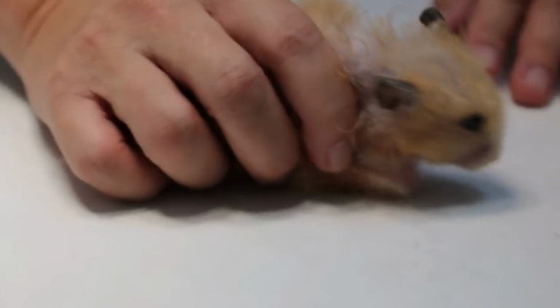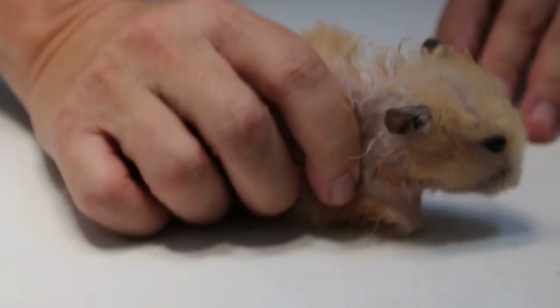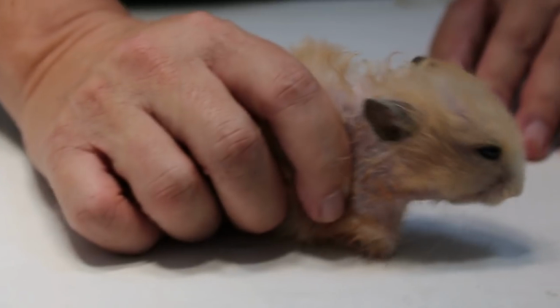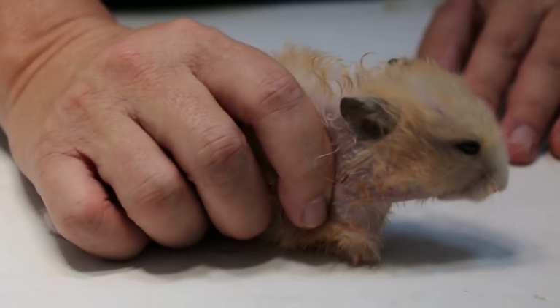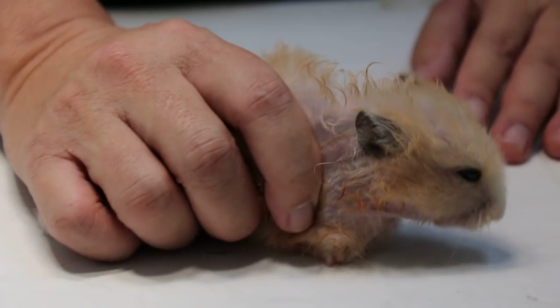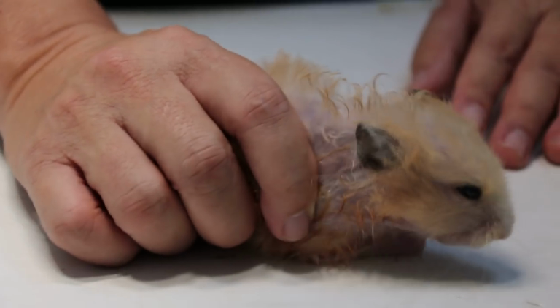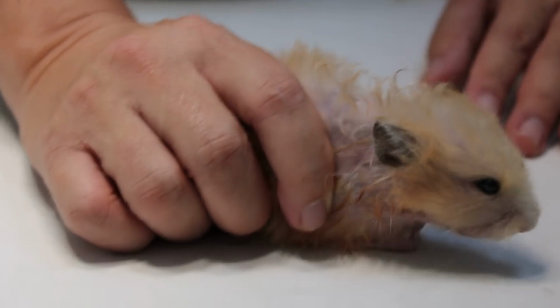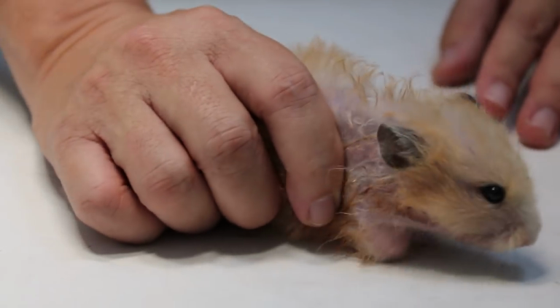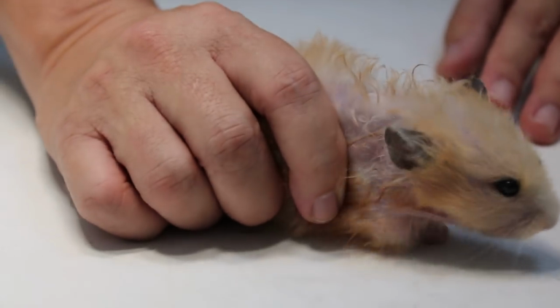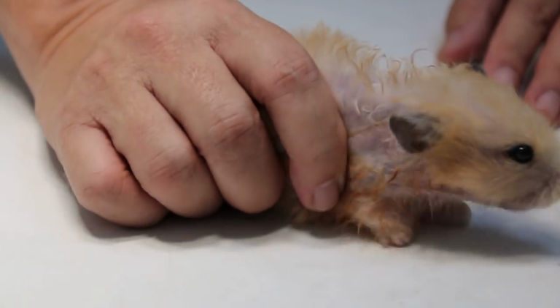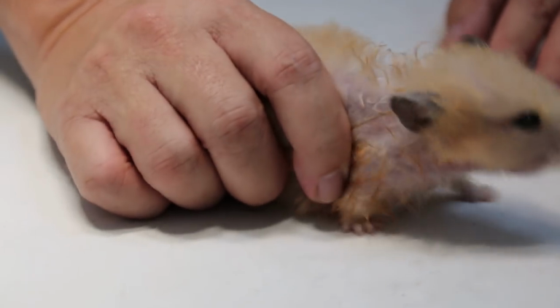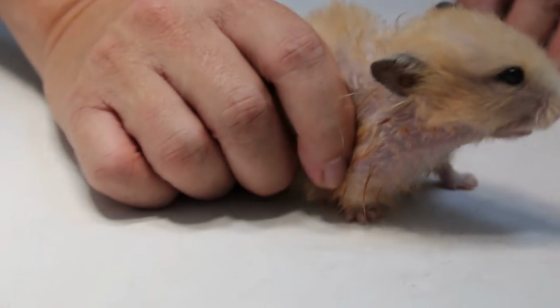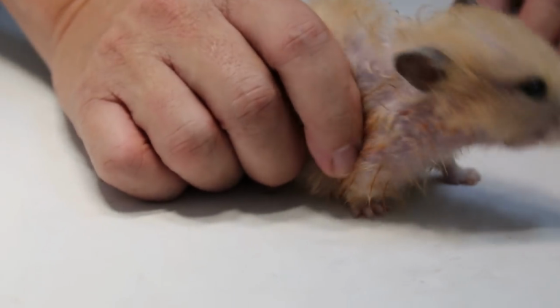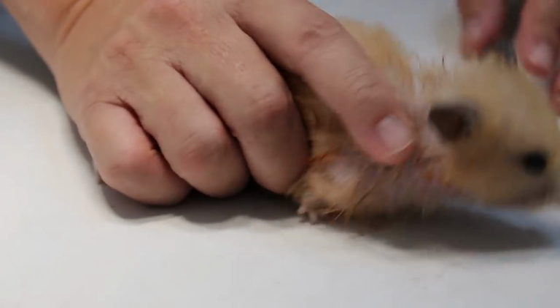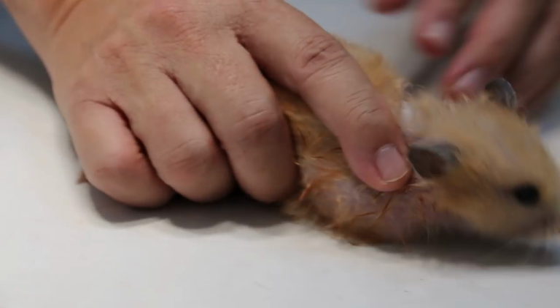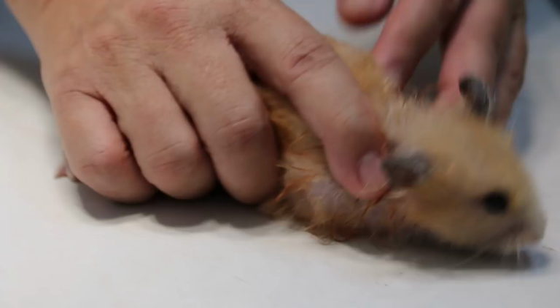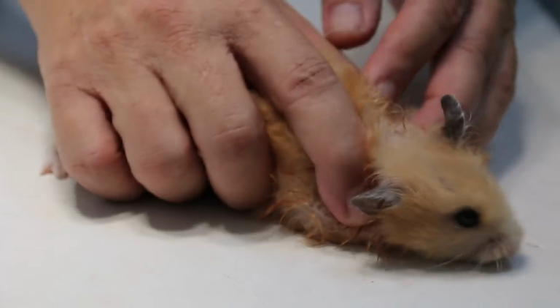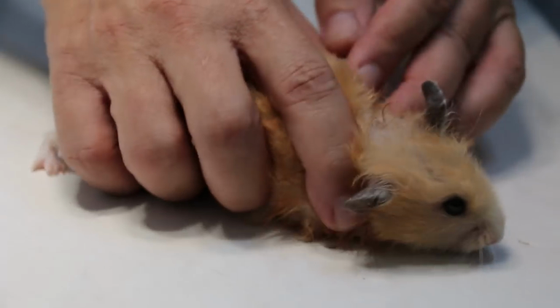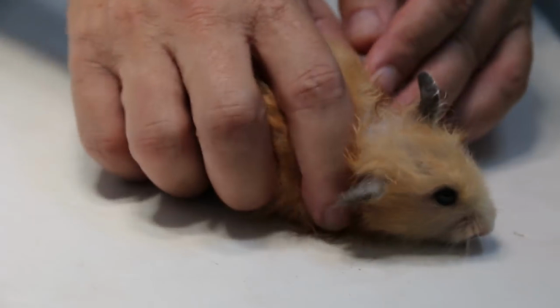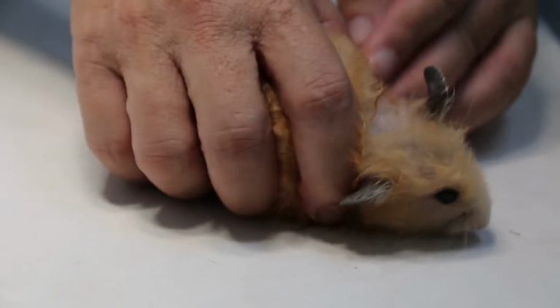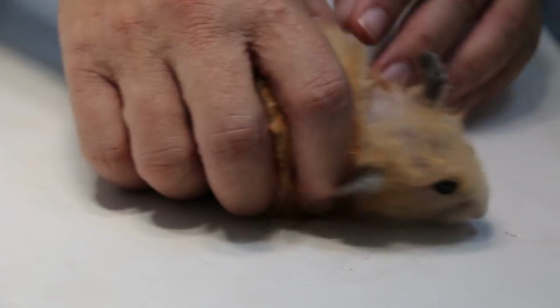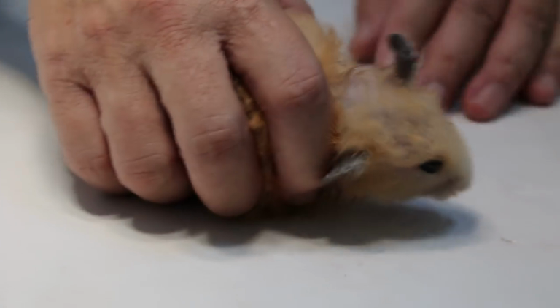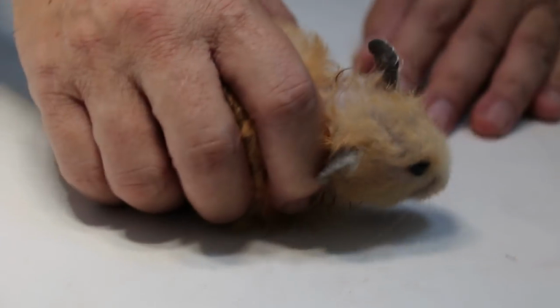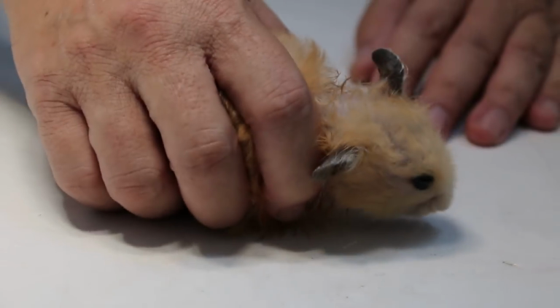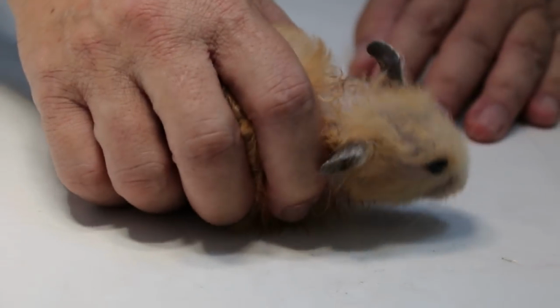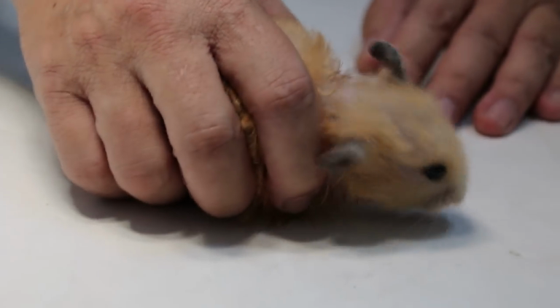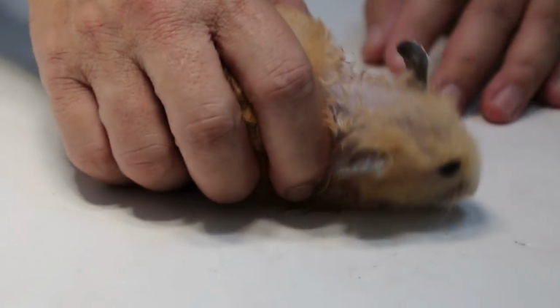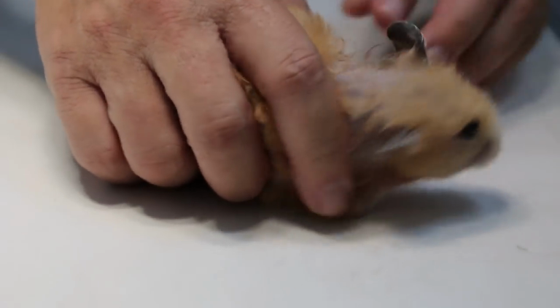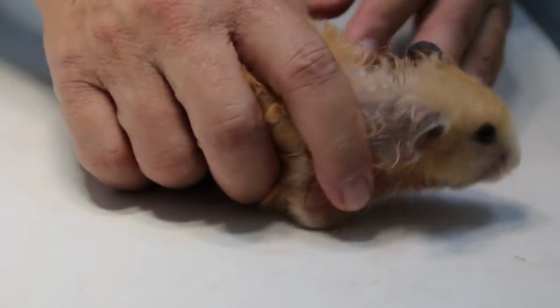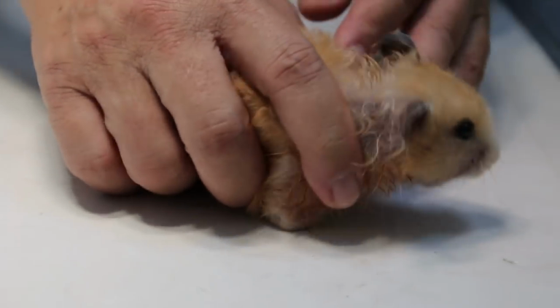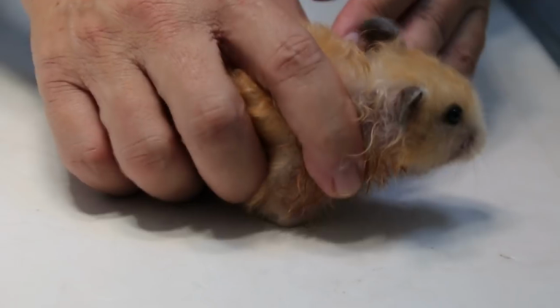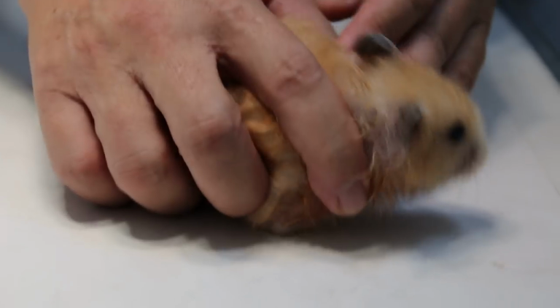6th of September 2017. This is a 2-year-old female Syrian hamster.